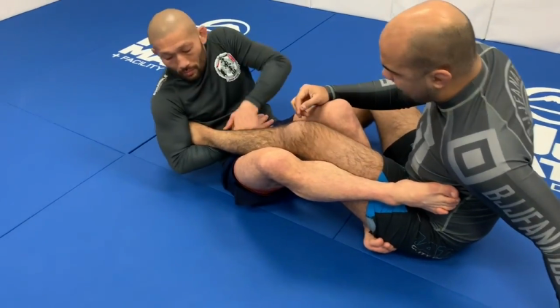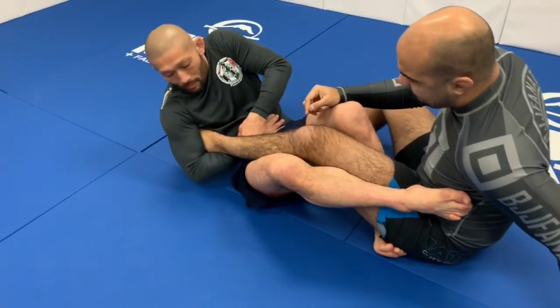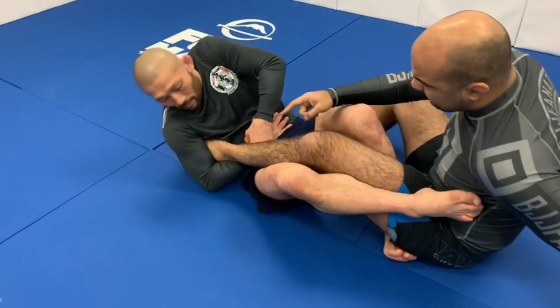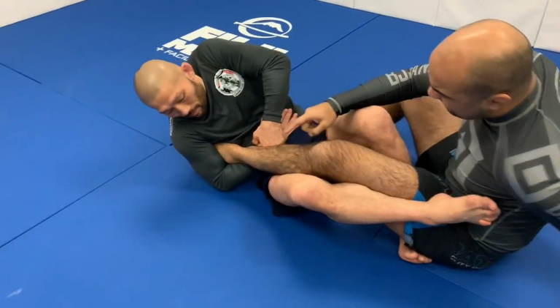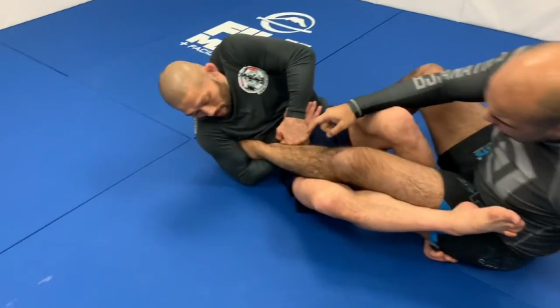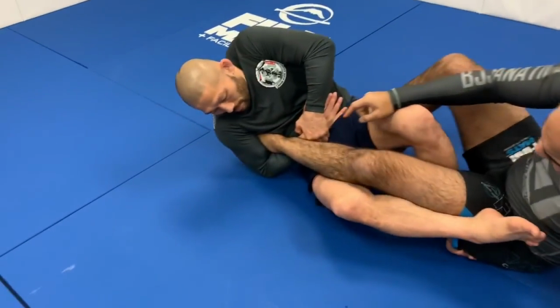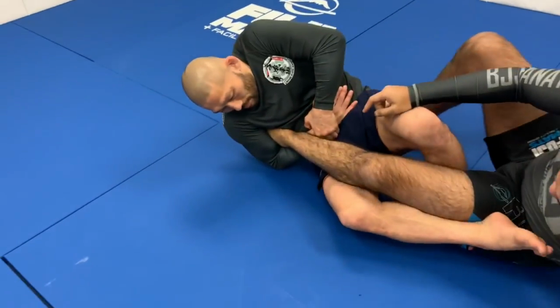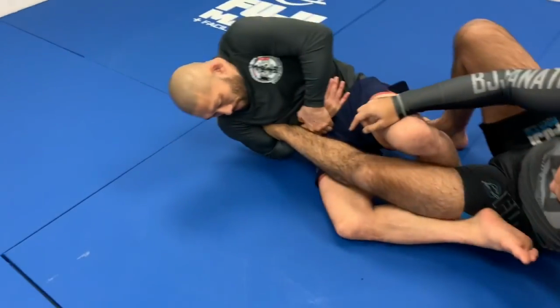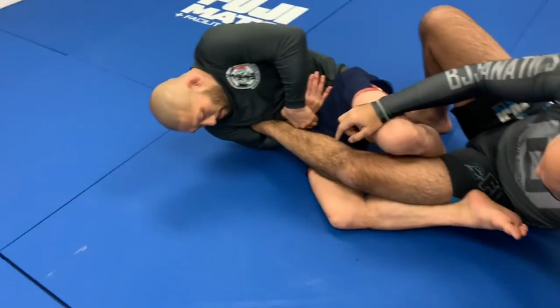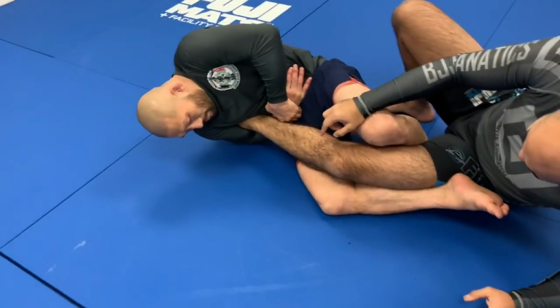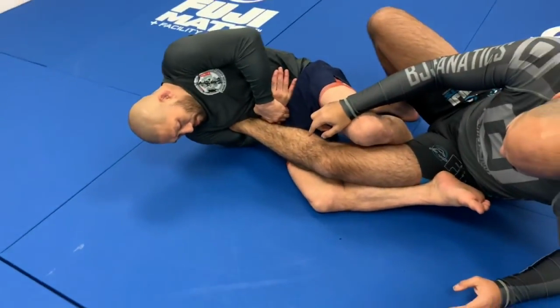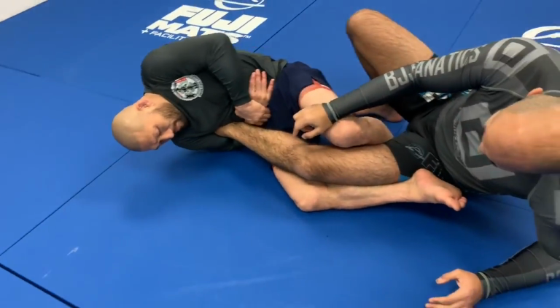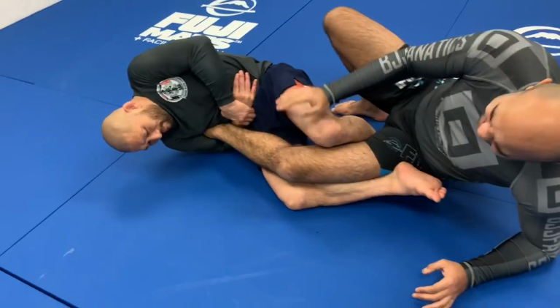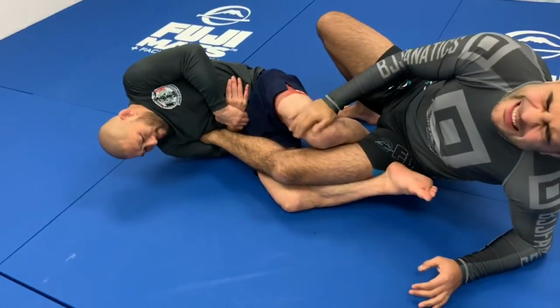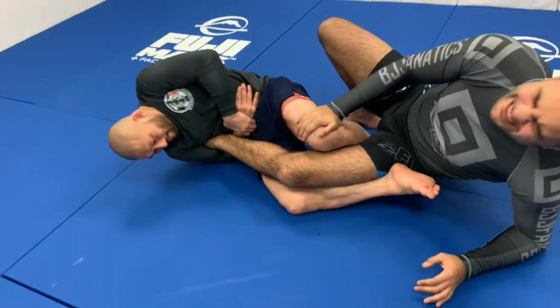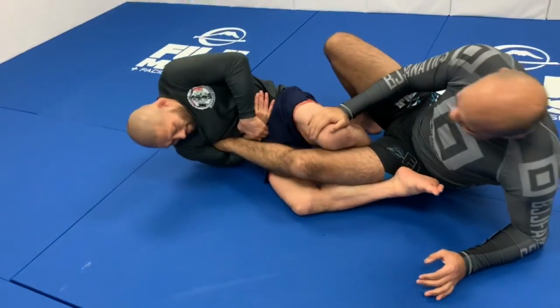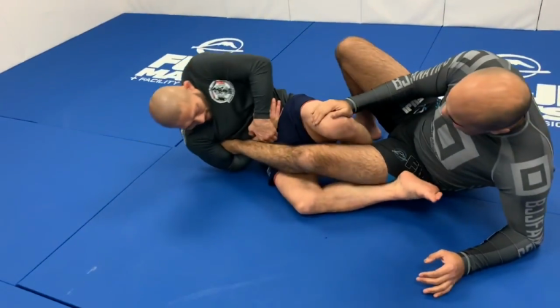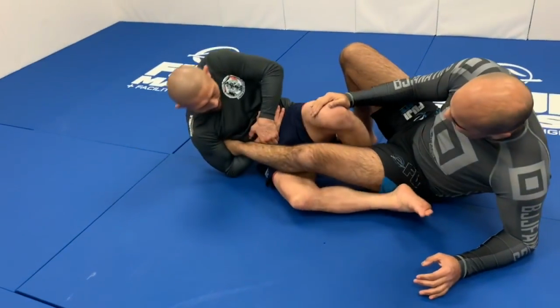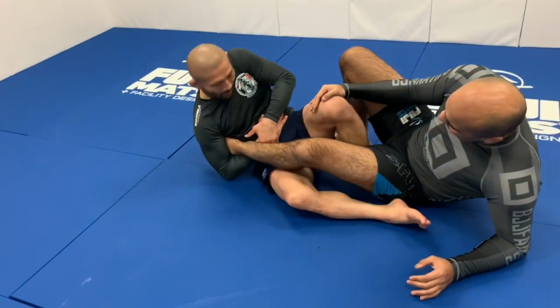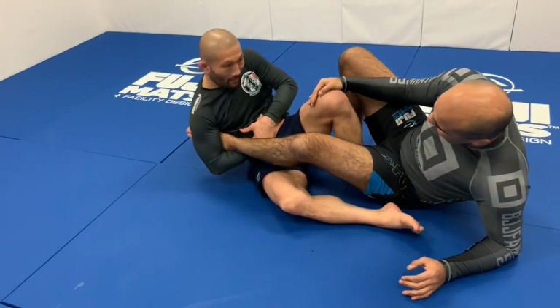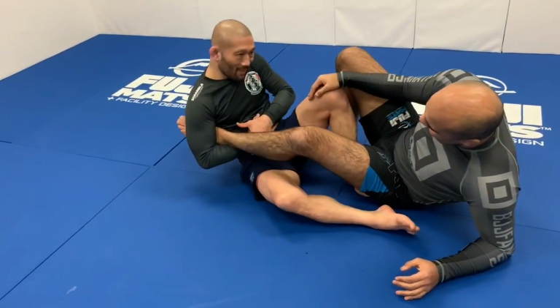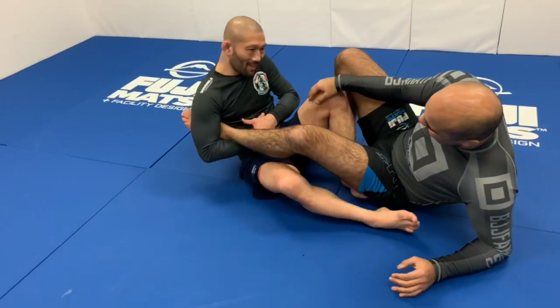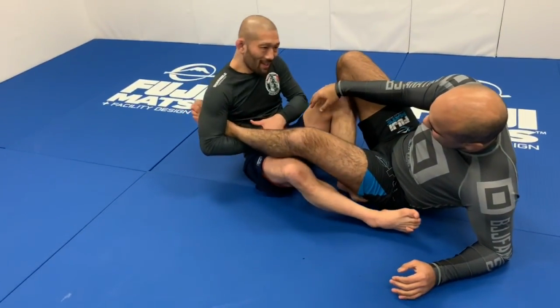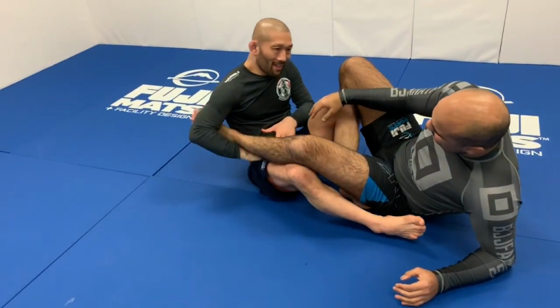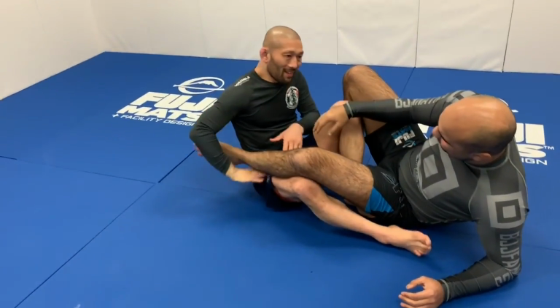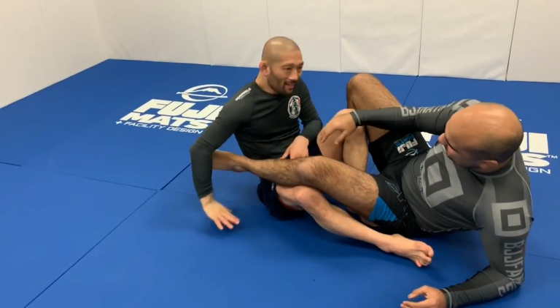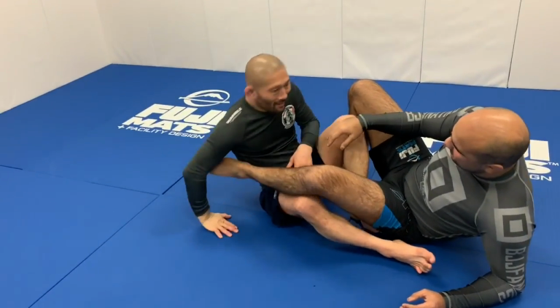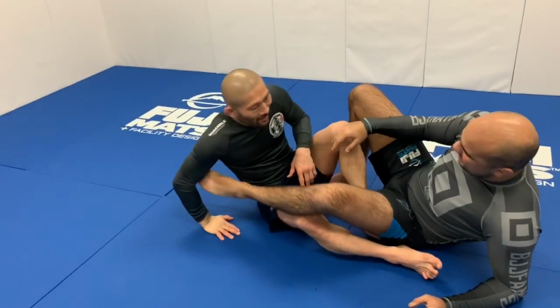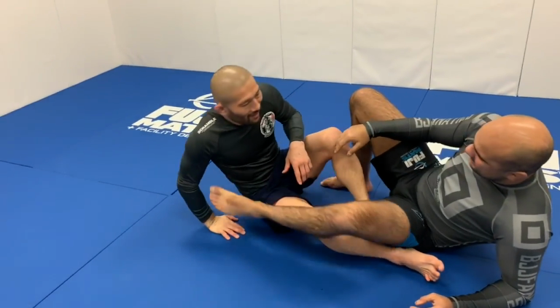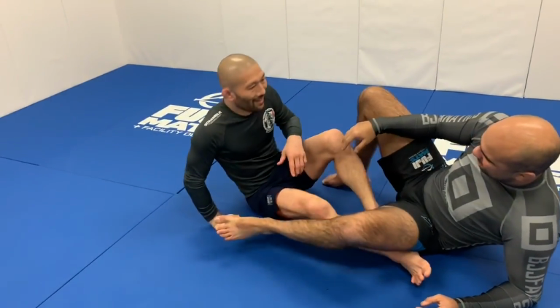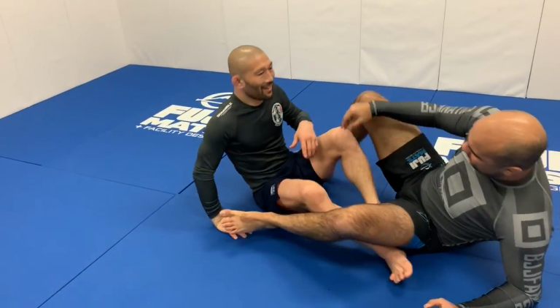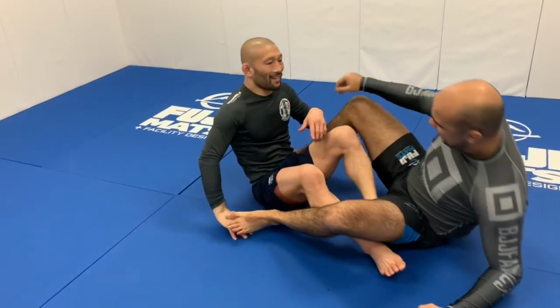Now he's going to turn sideways — and it's already there — and he's going to push. Super, super tight.